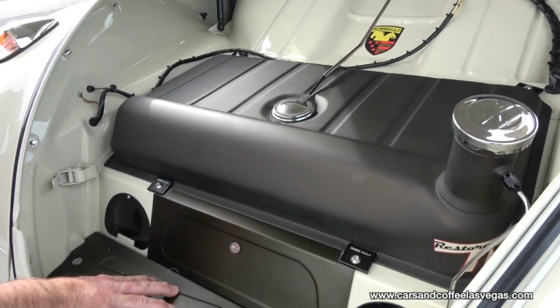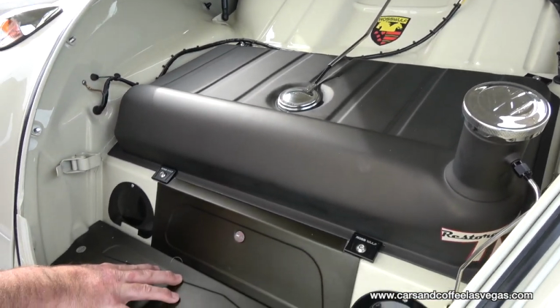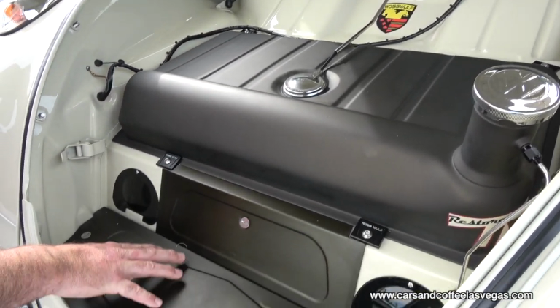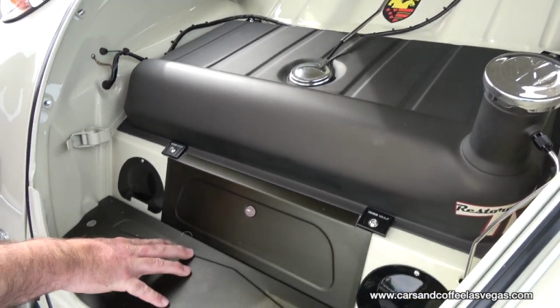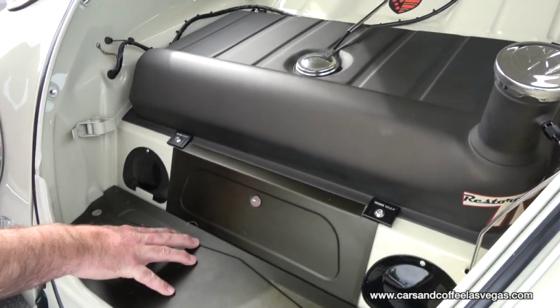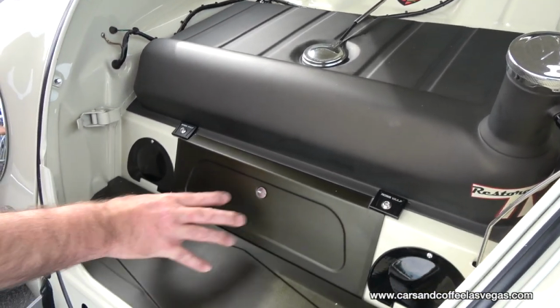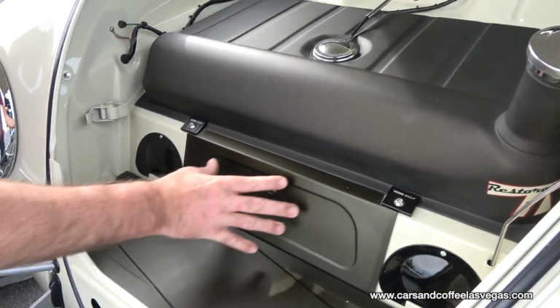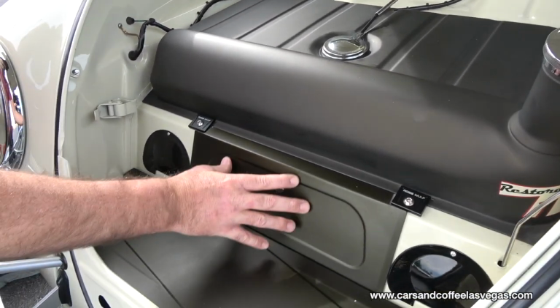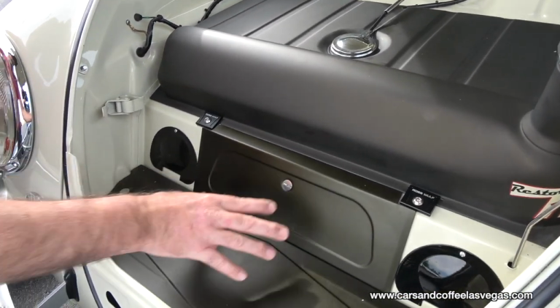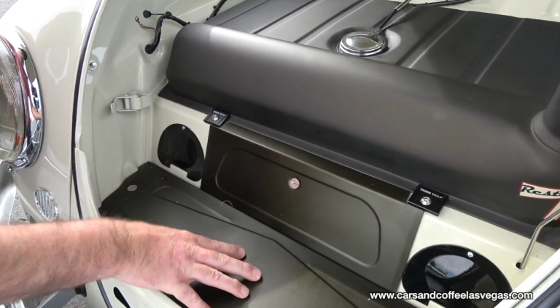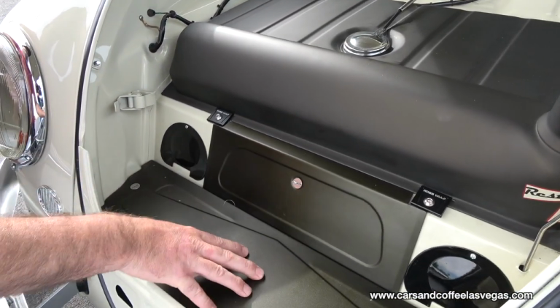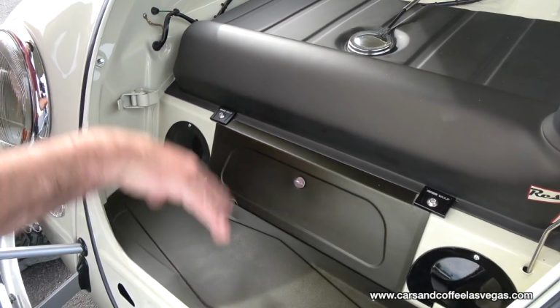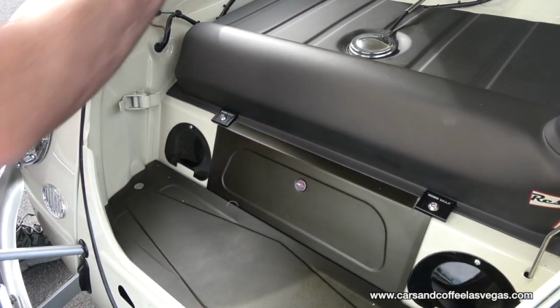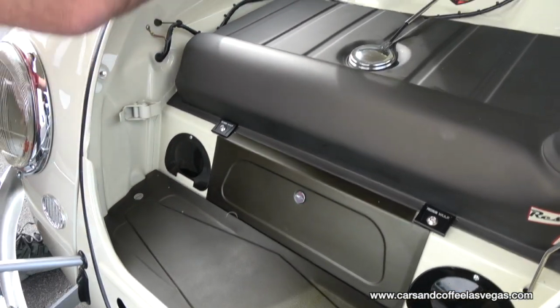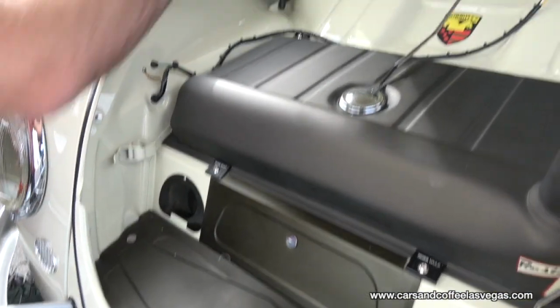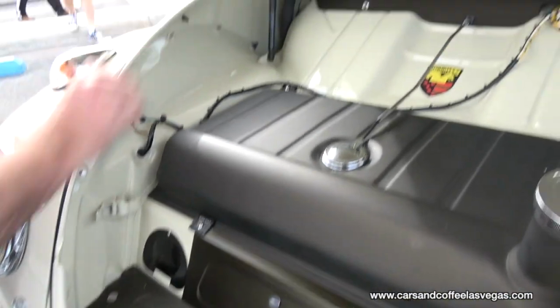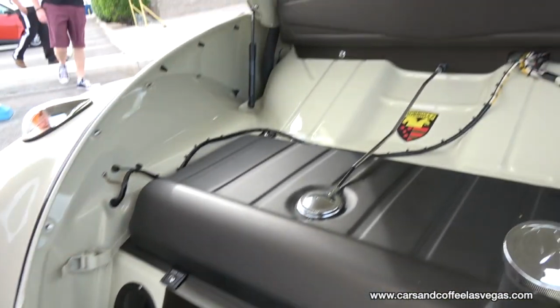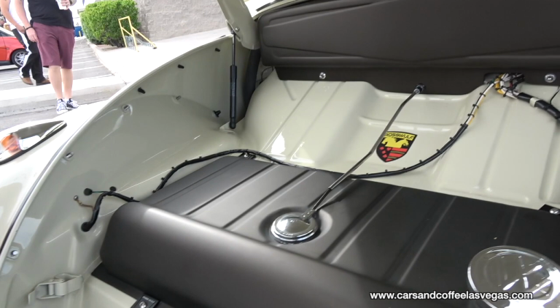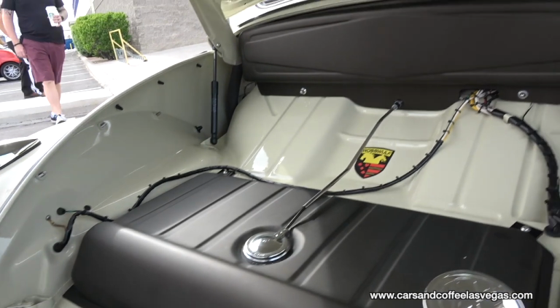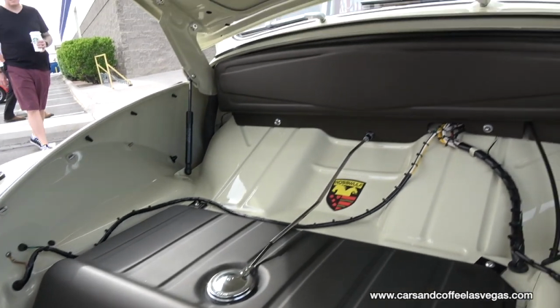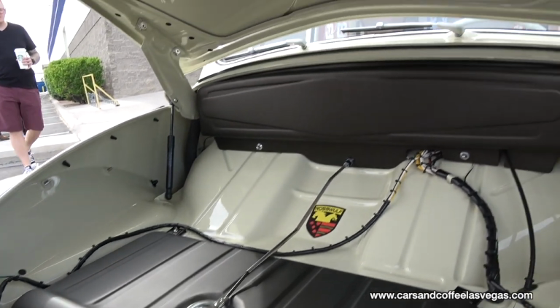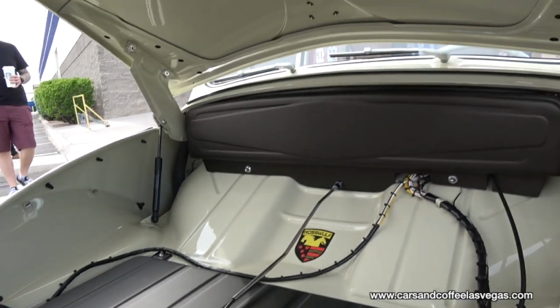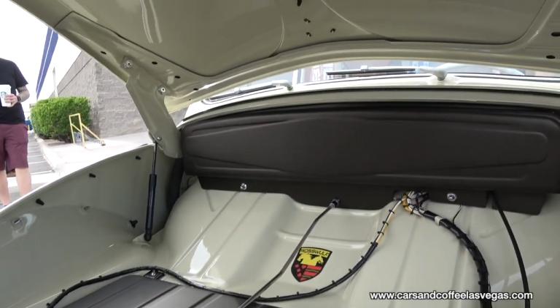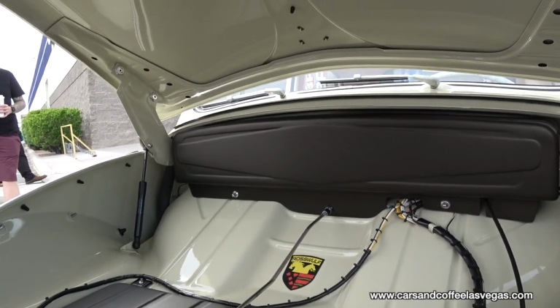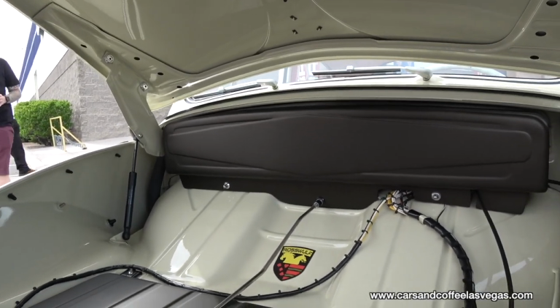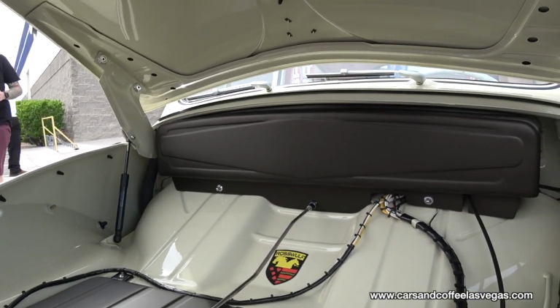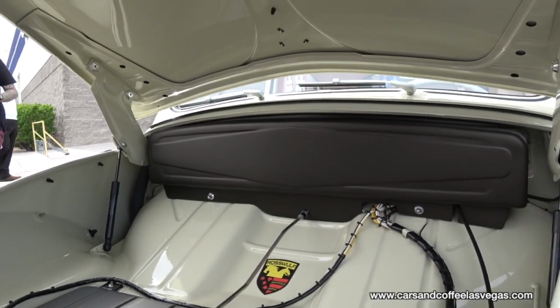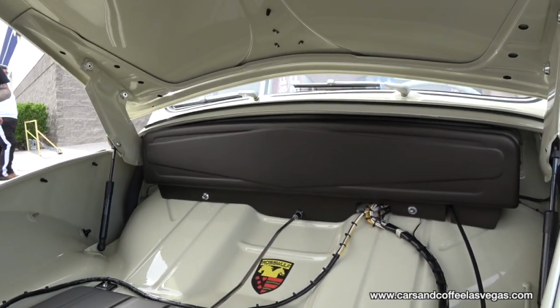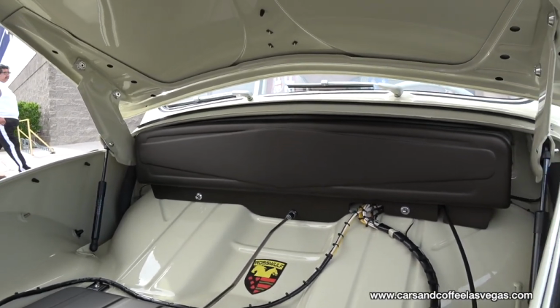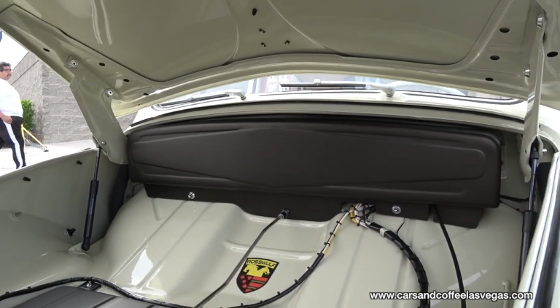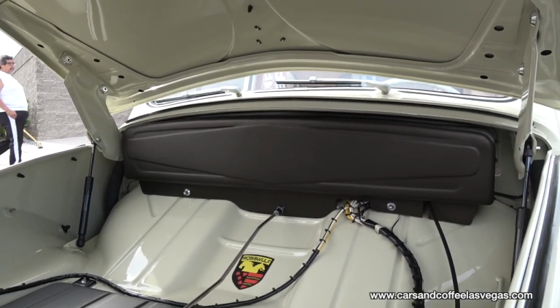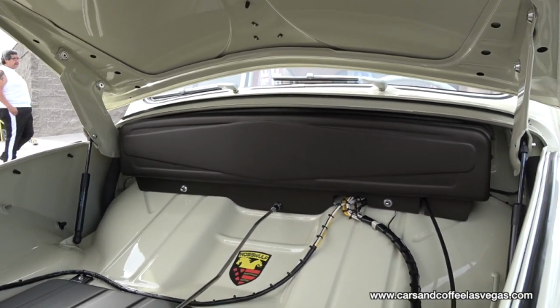And here's a lot of the tin work that was done. This is custom tin work here and up in the wiring cover area.